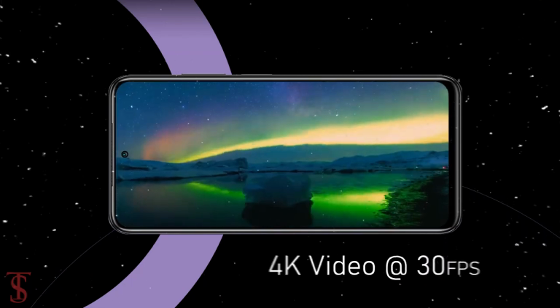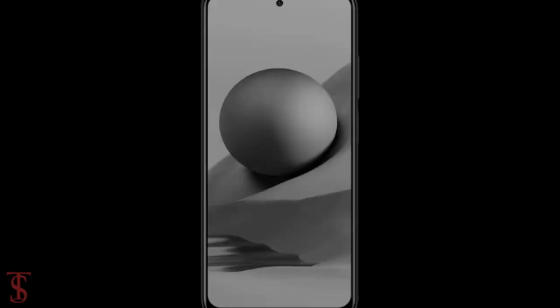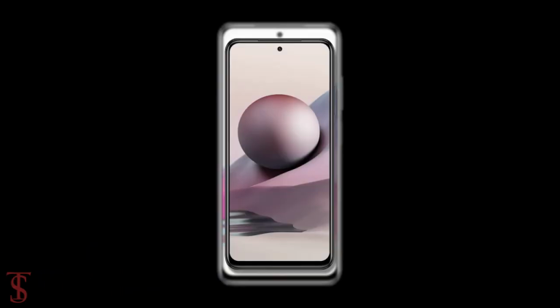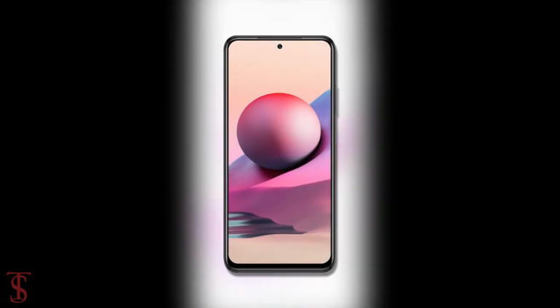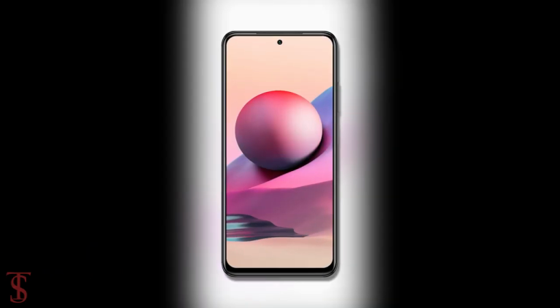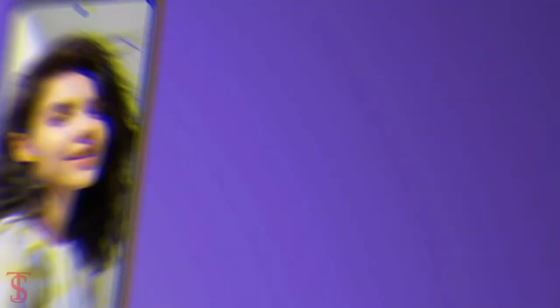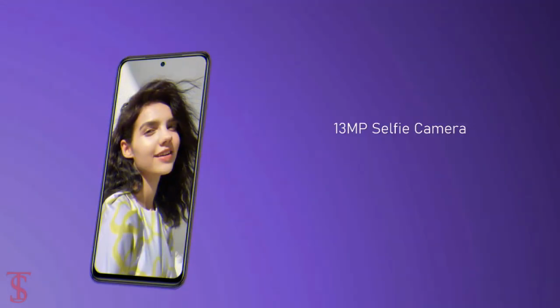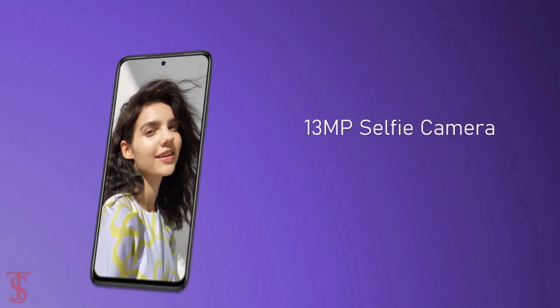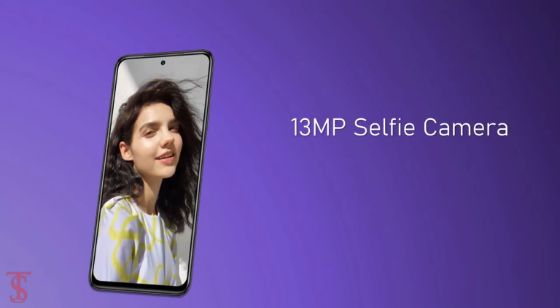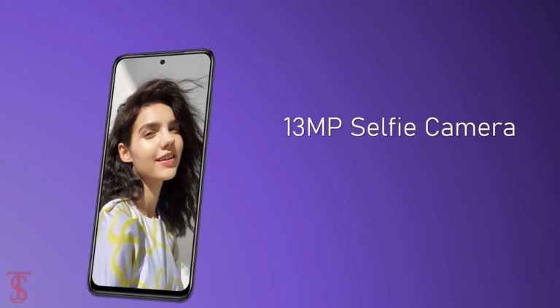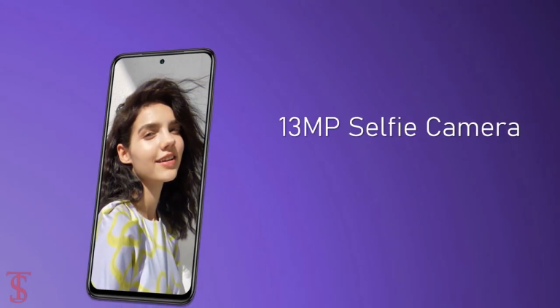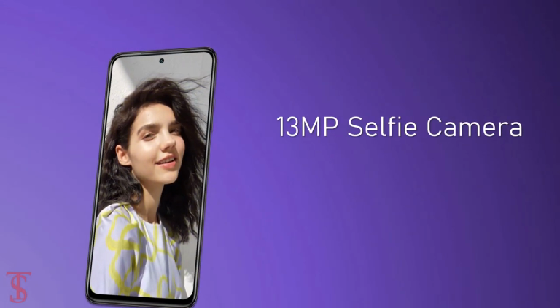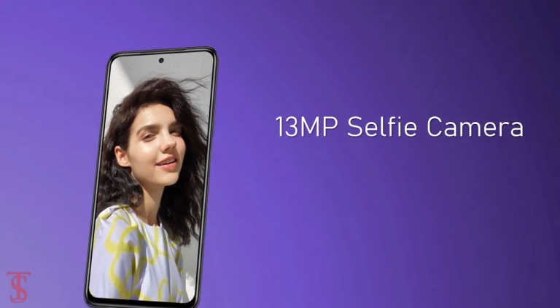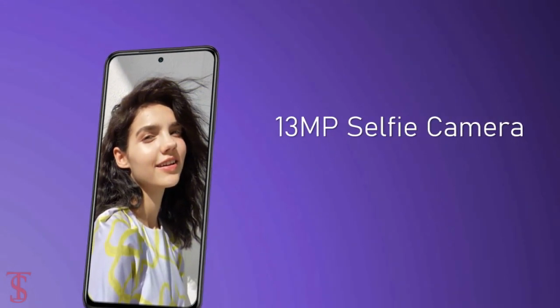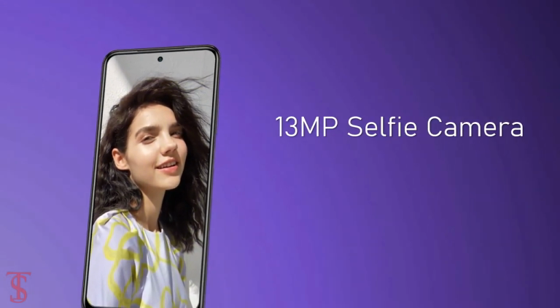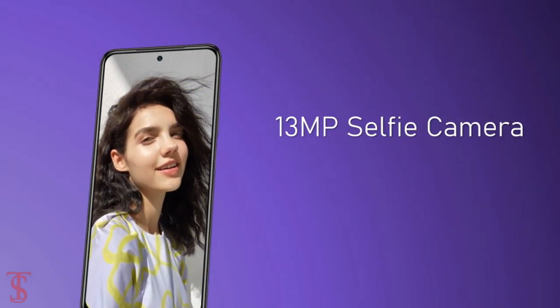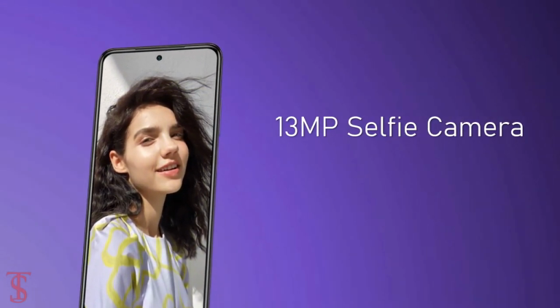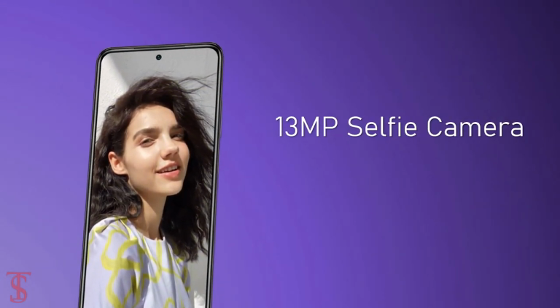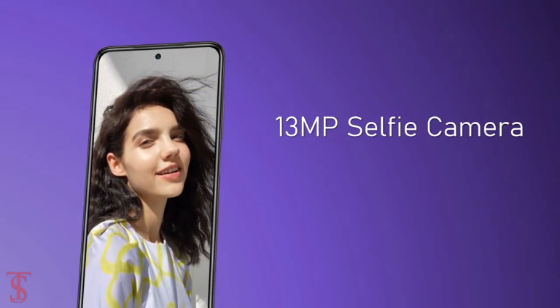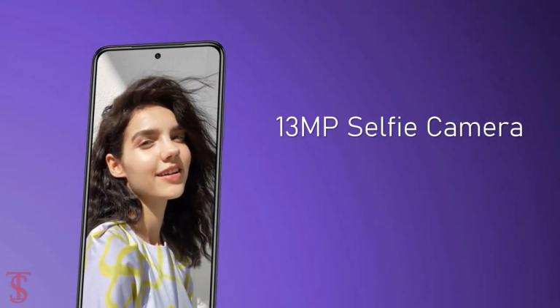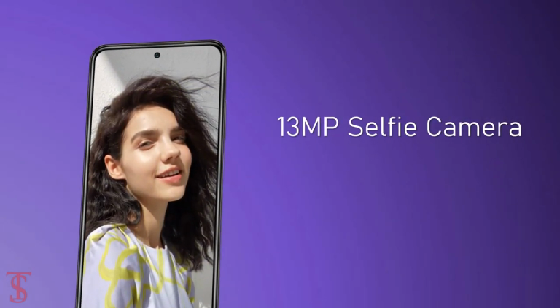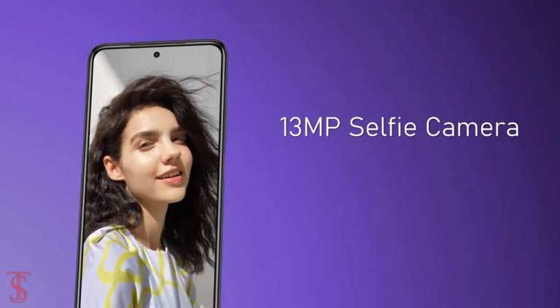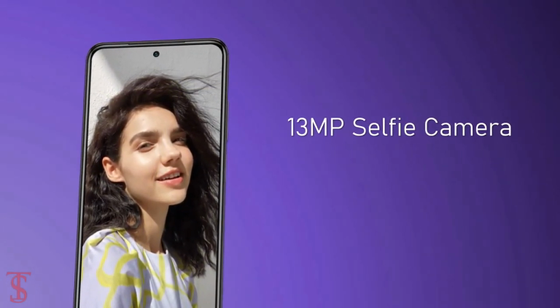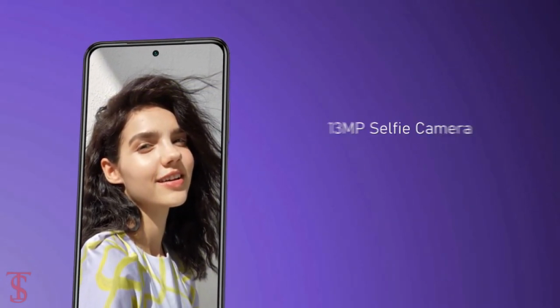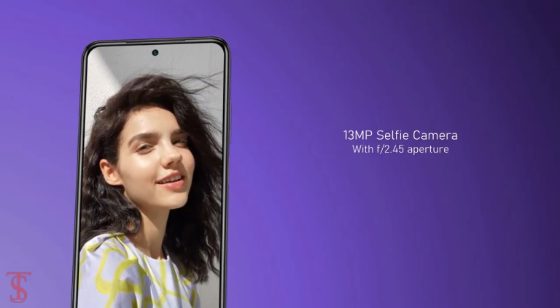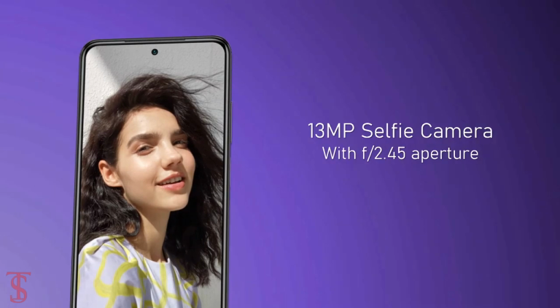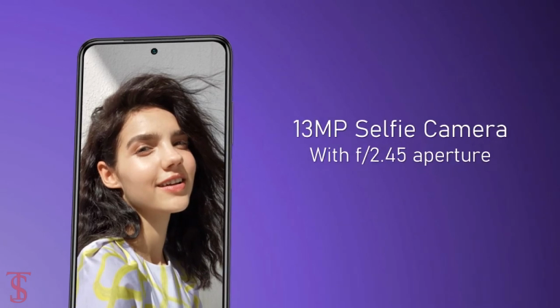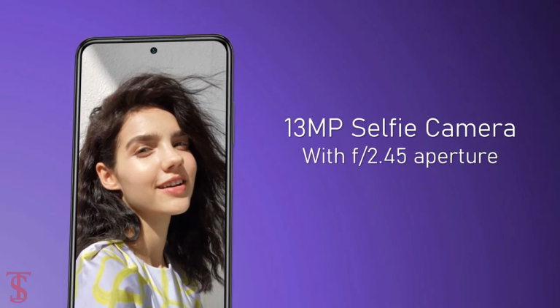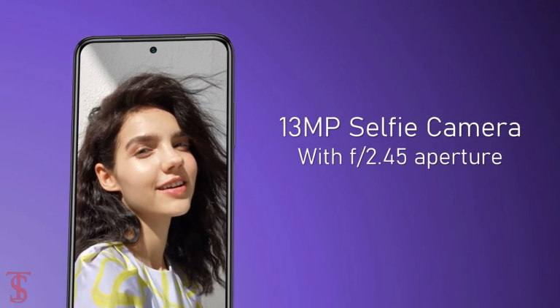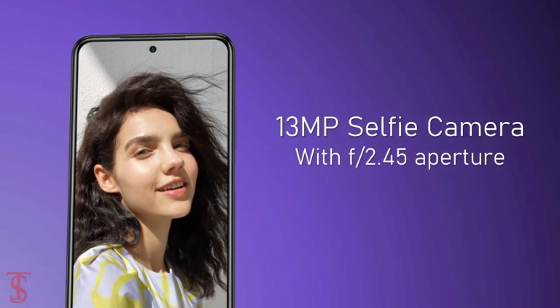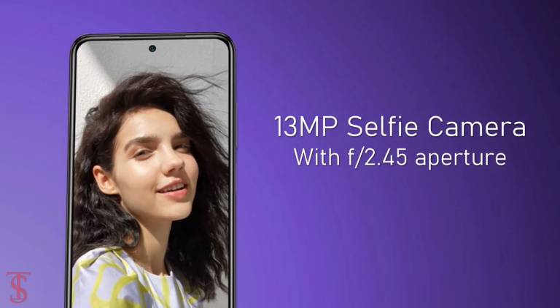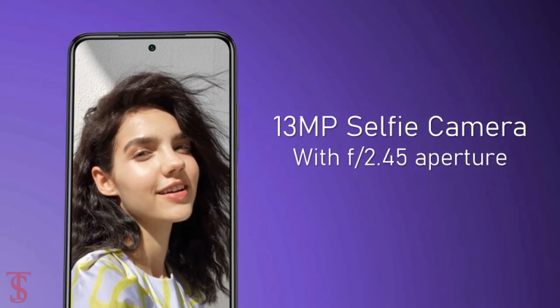At the front, it has a 13 megapixel selfie camera under the hole punch at the top center with f/2.45 aperture.